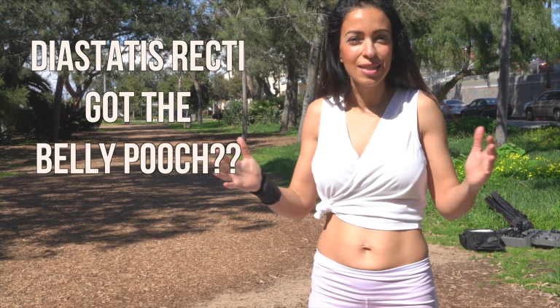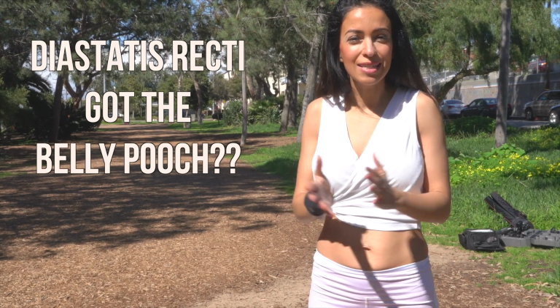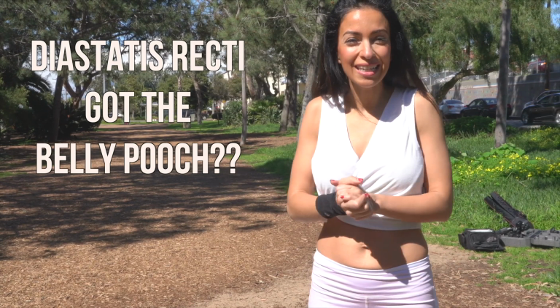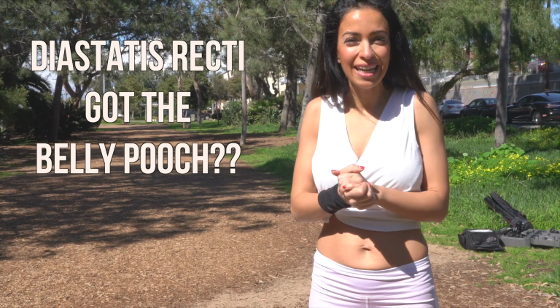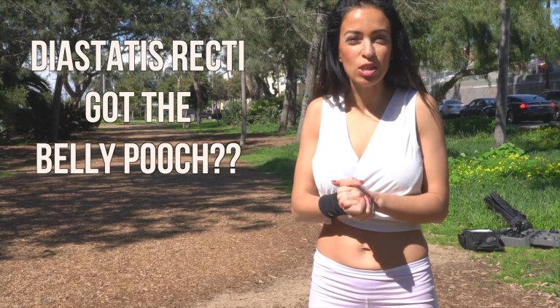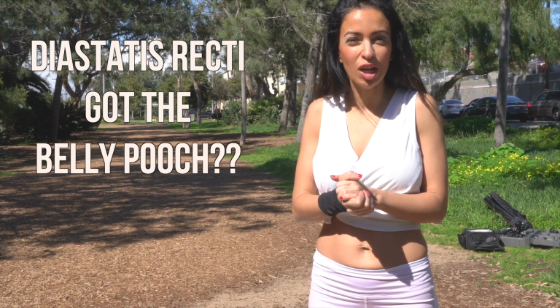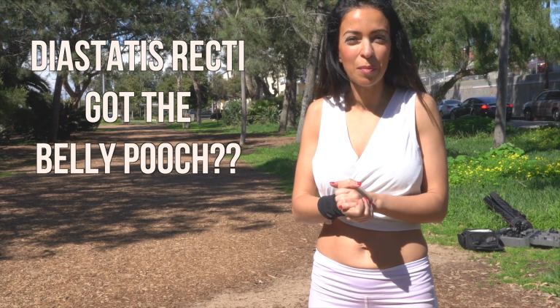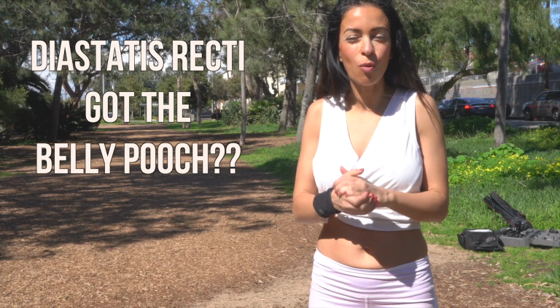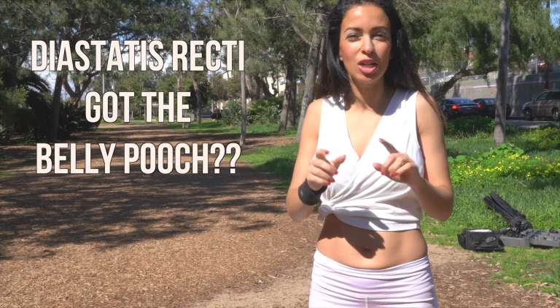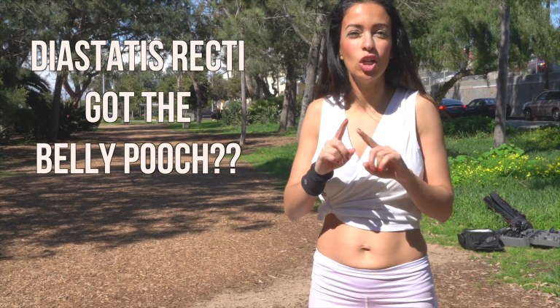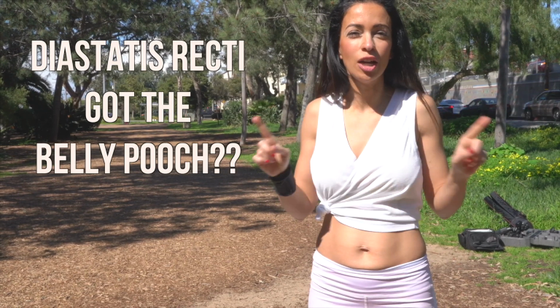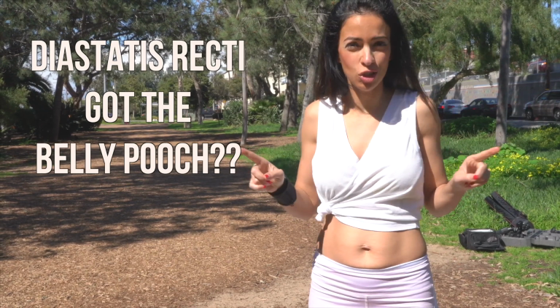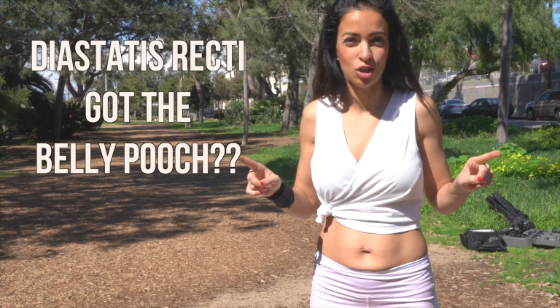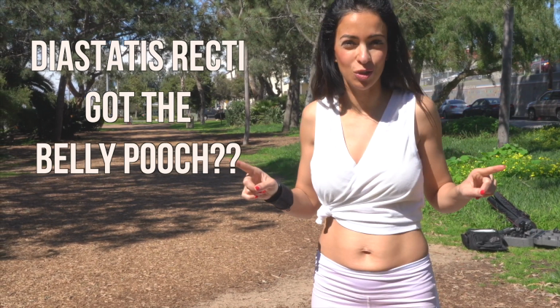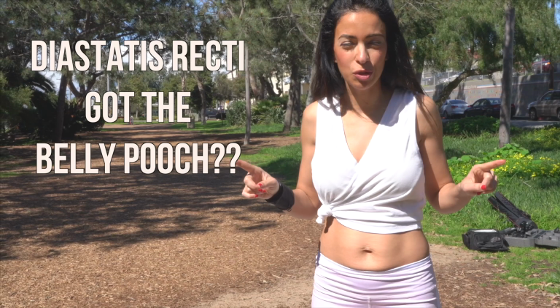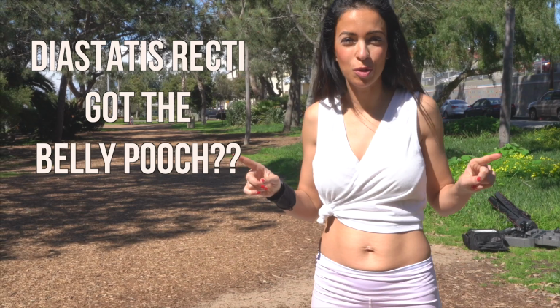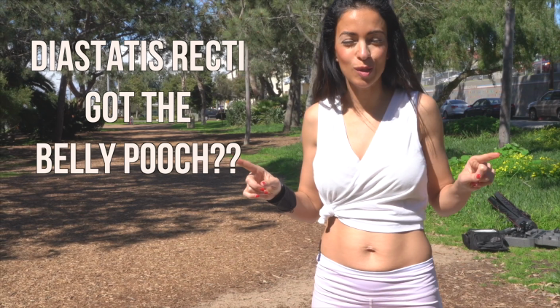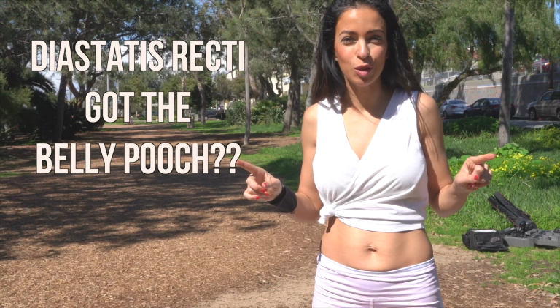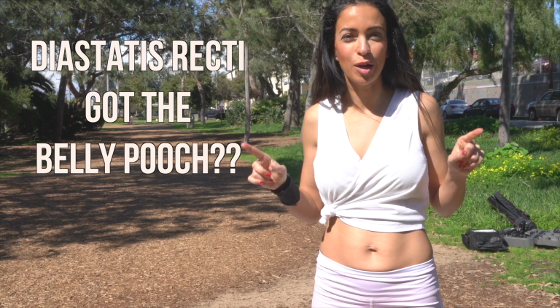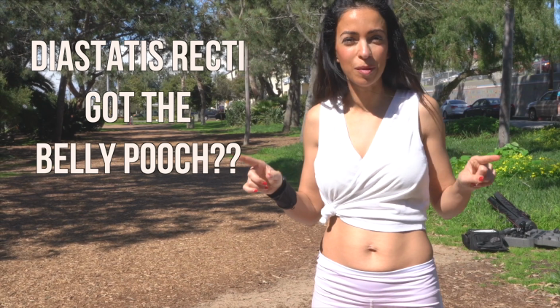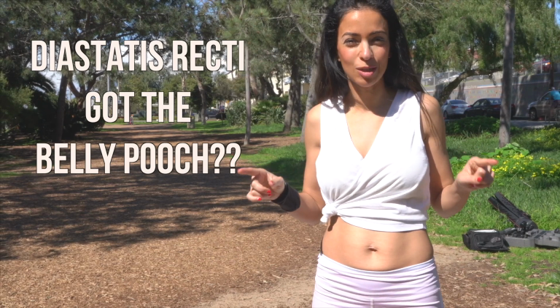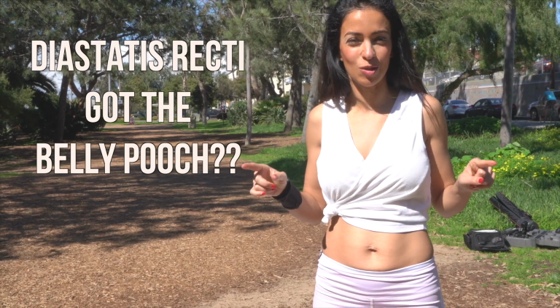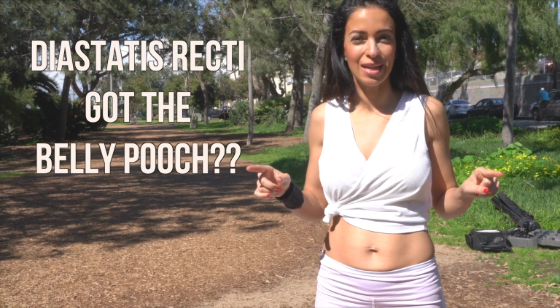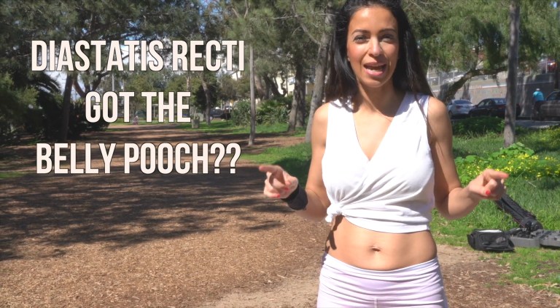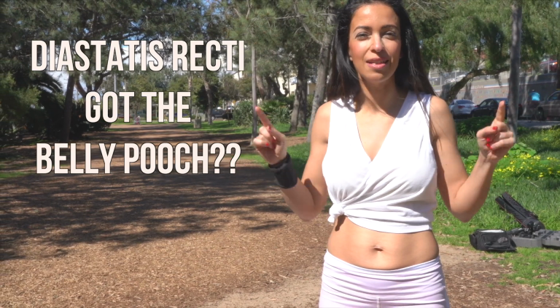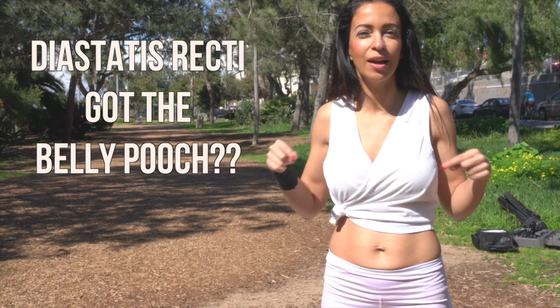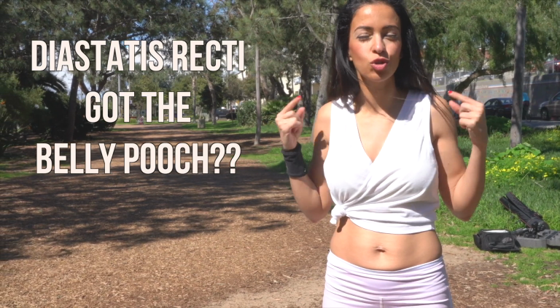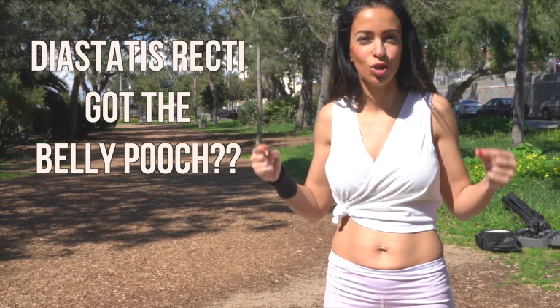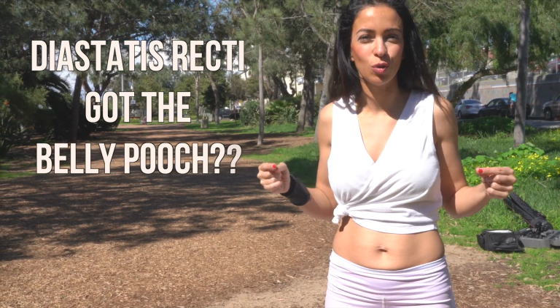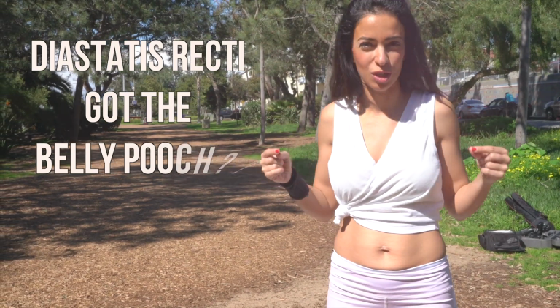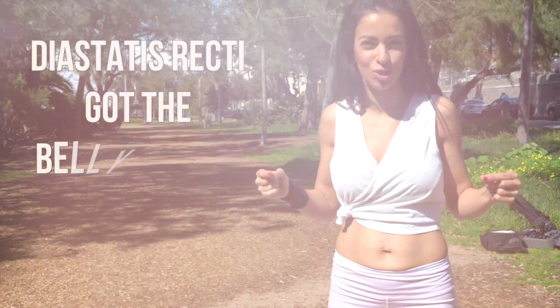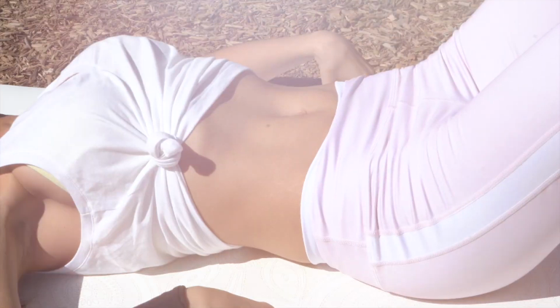So today, let's talk about what not to do — which most of you are probably doing — and then I will show you what to do.